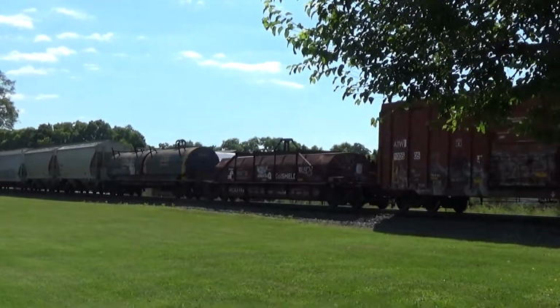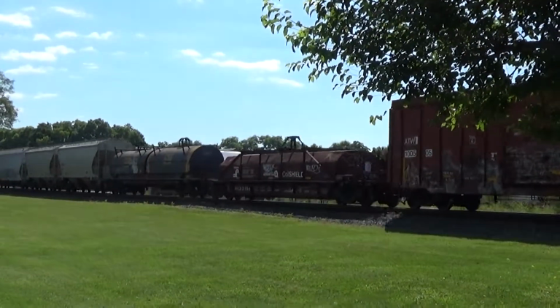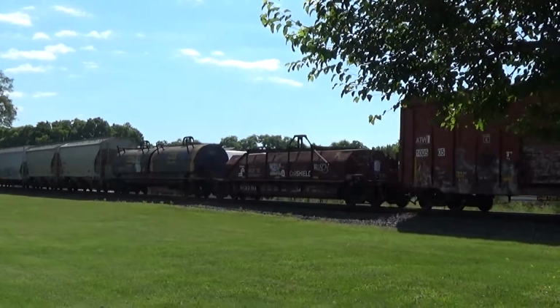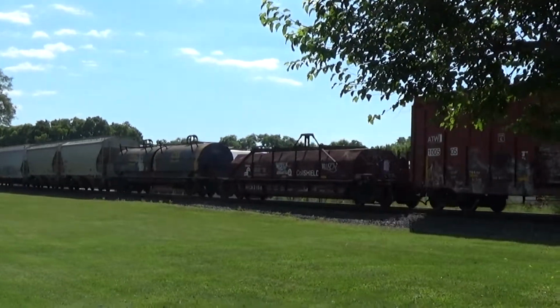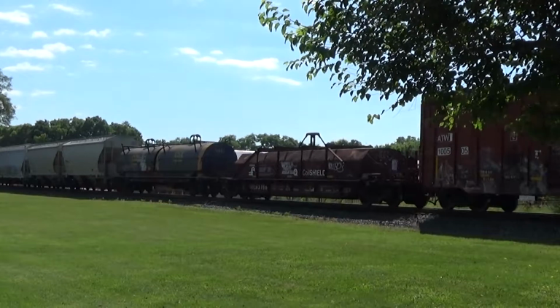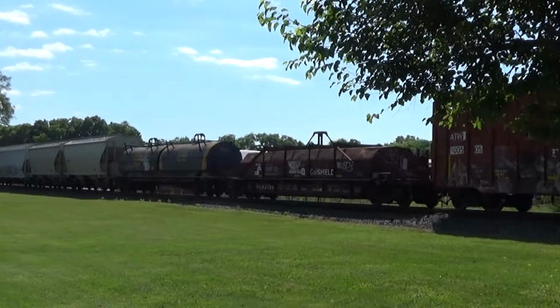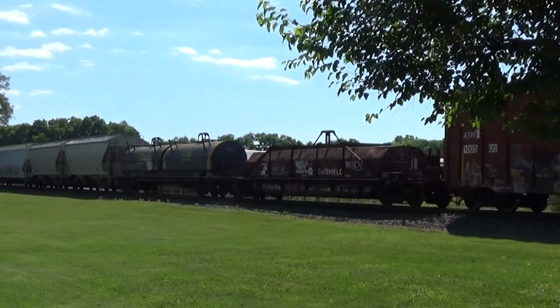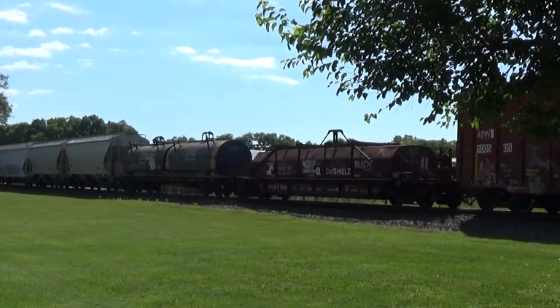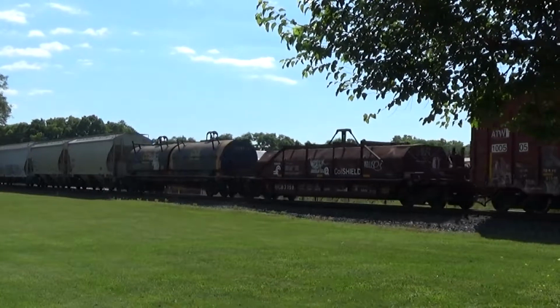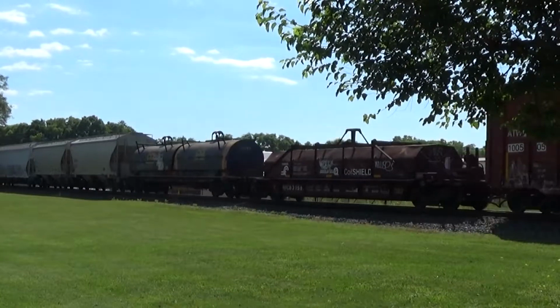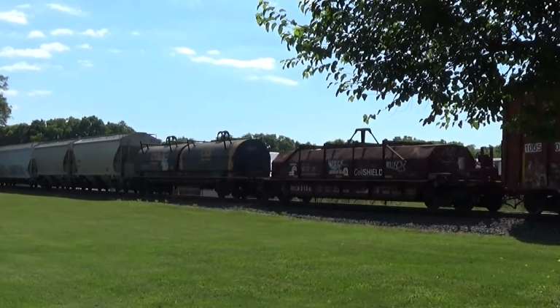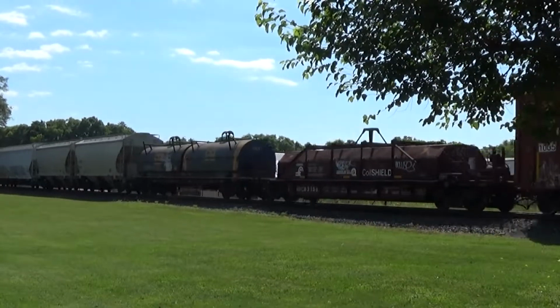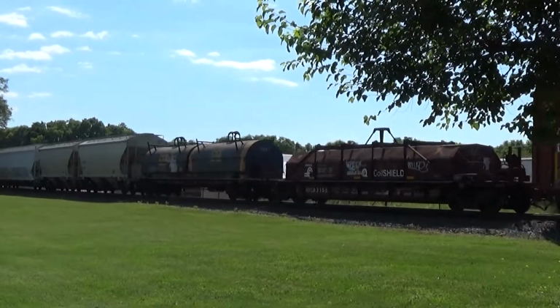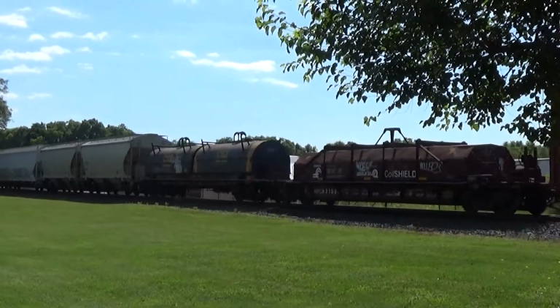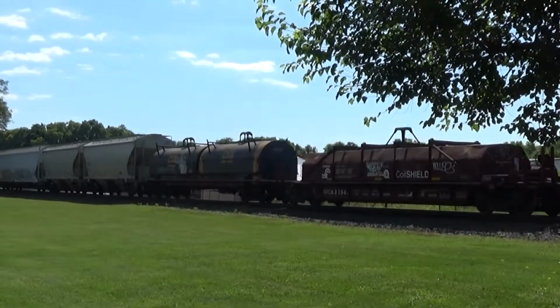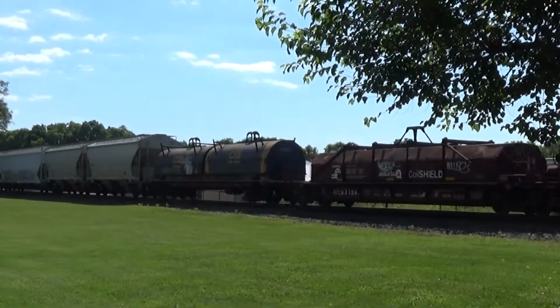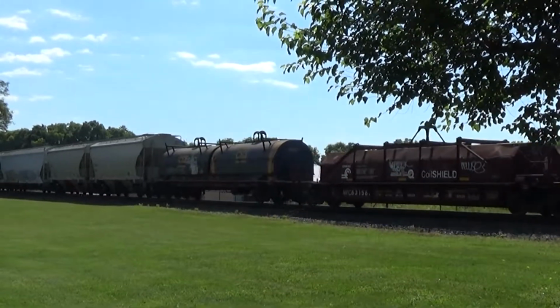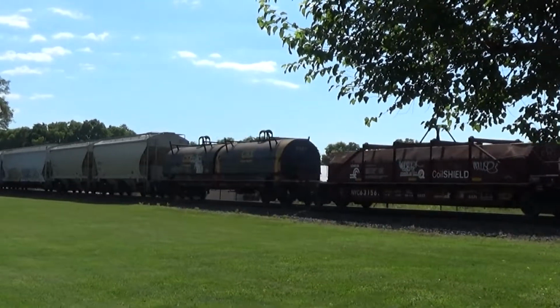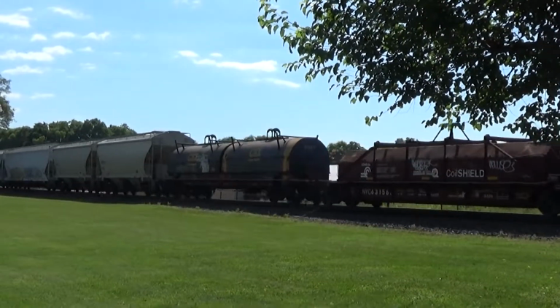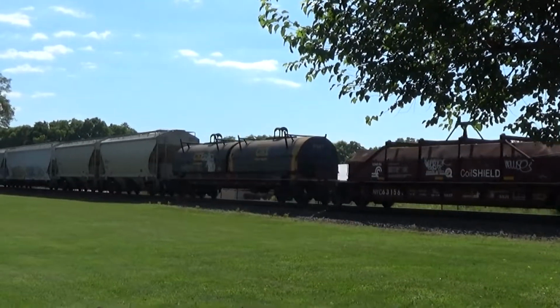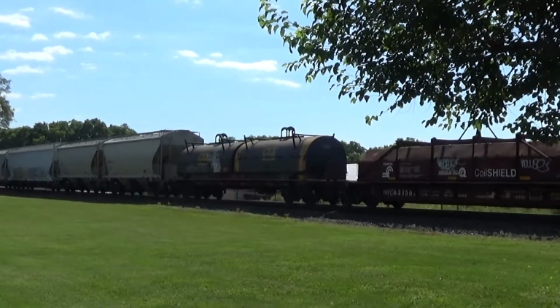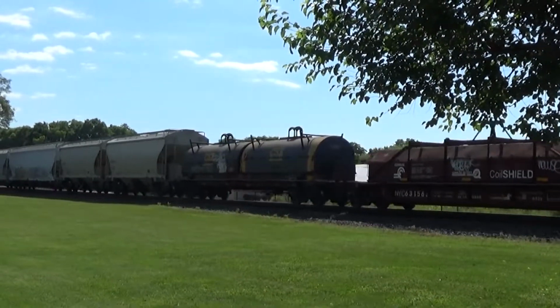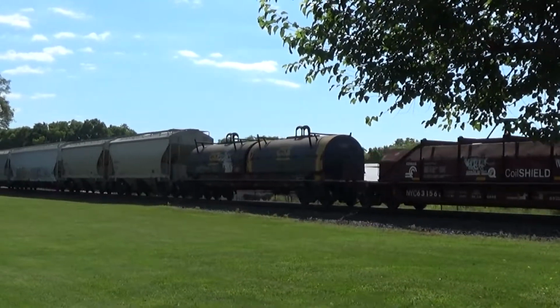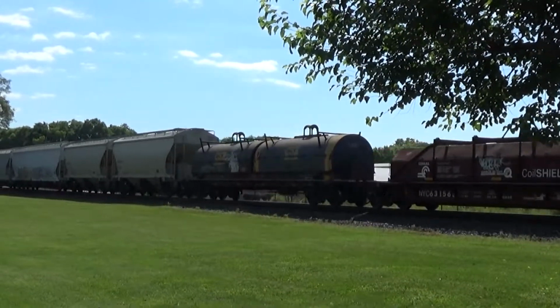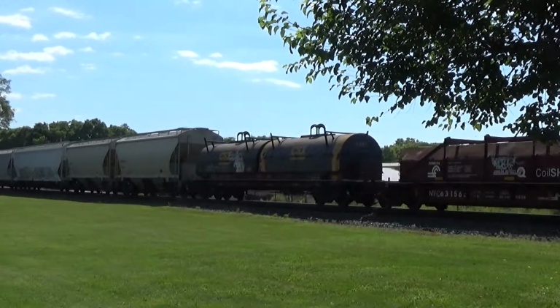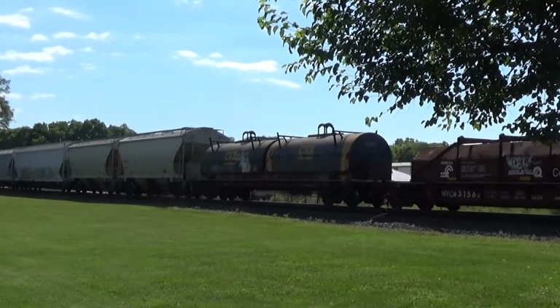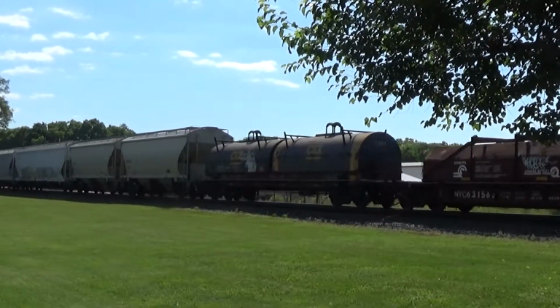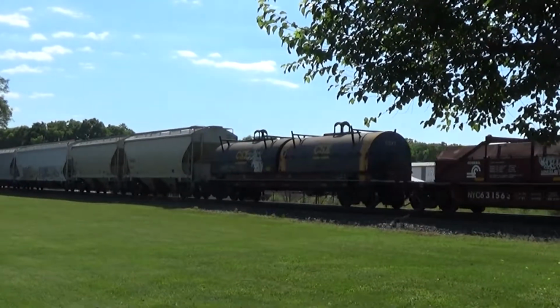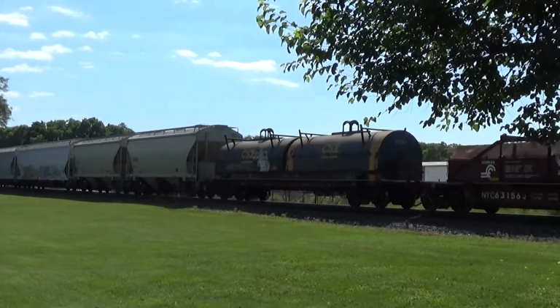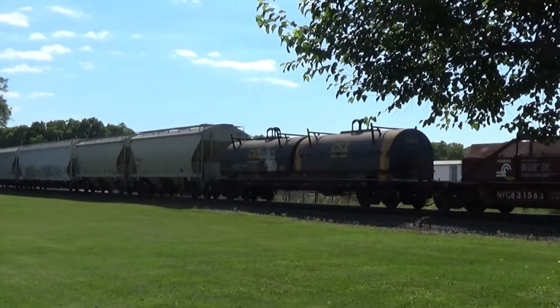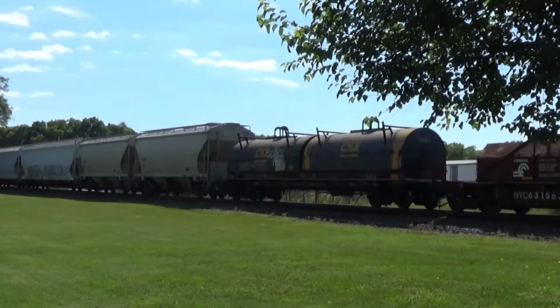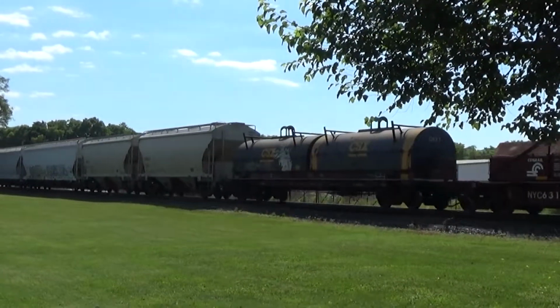Man, it's got a bunch of mixed freight on the end of this baby.